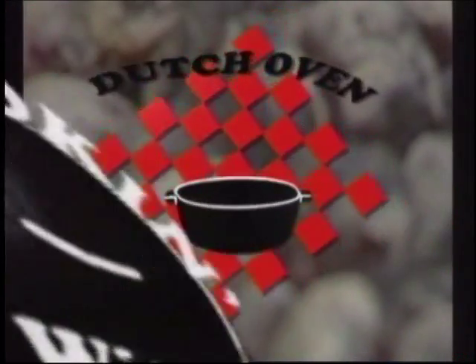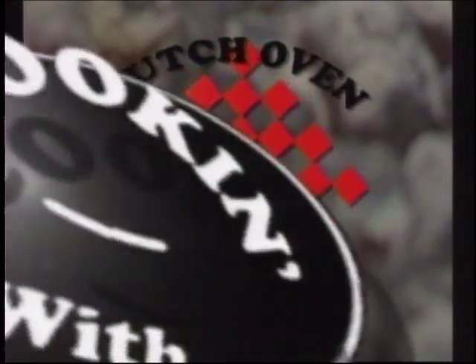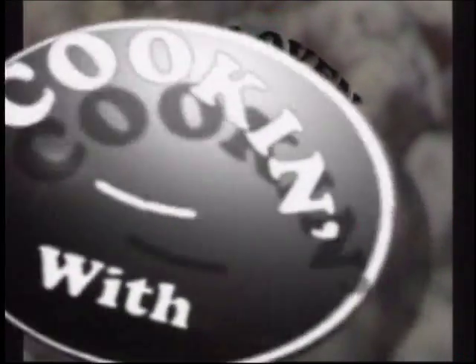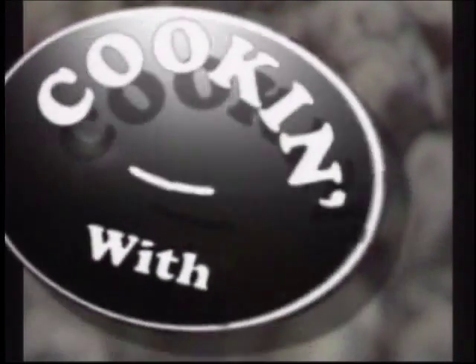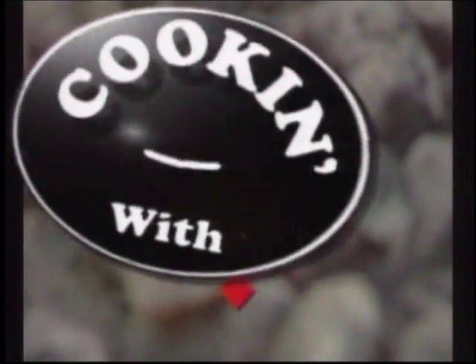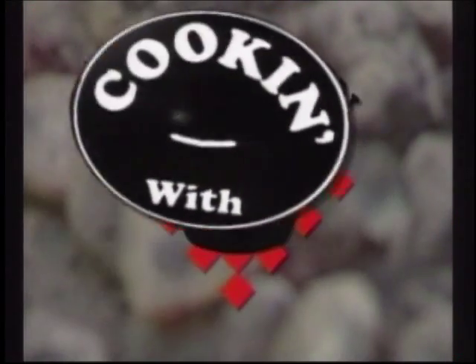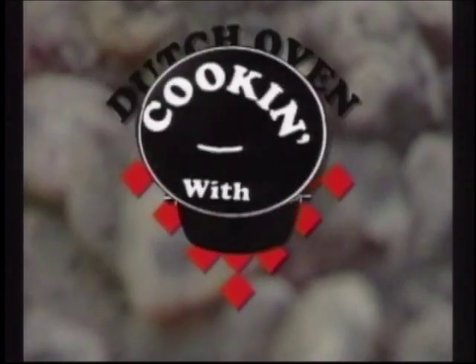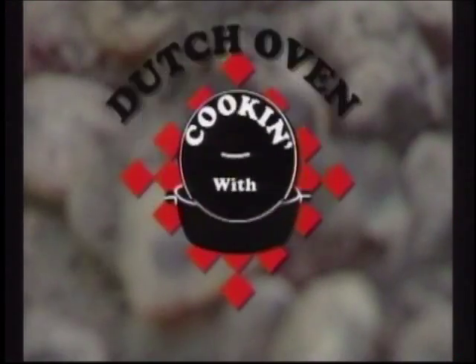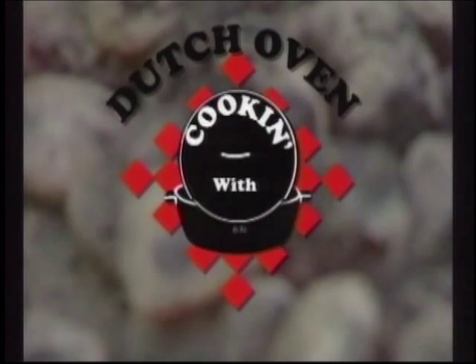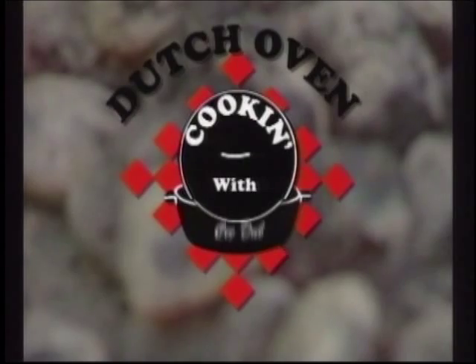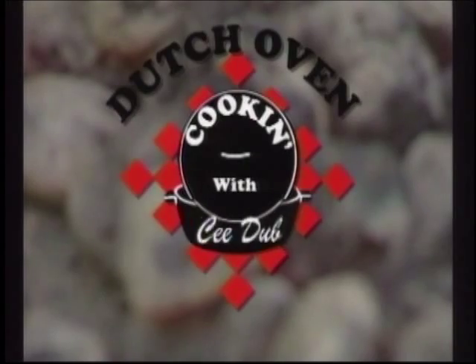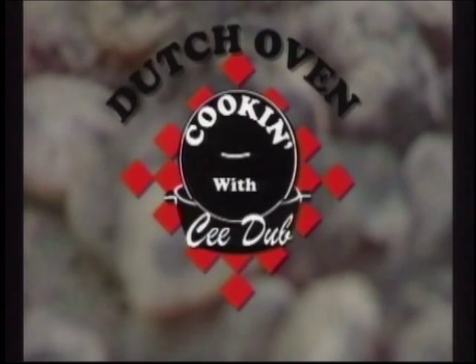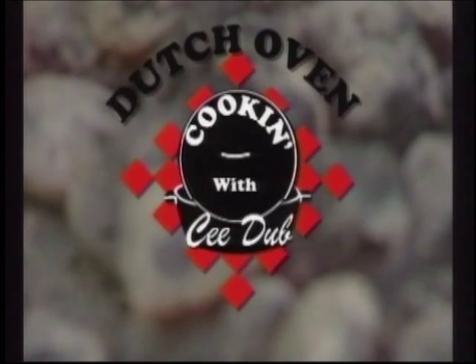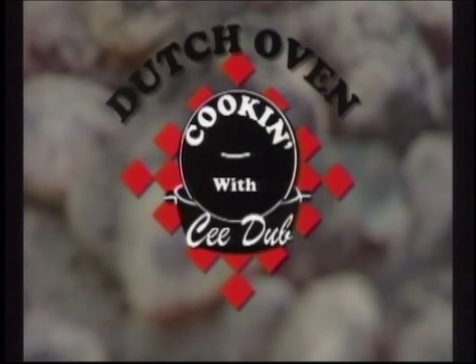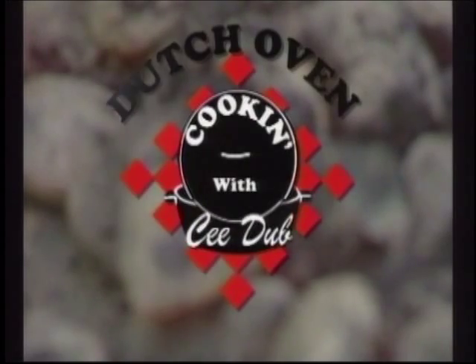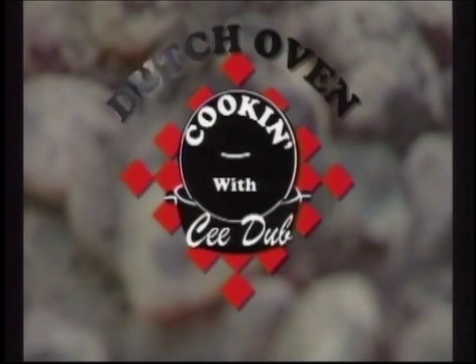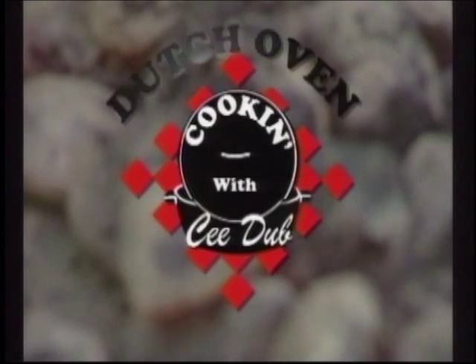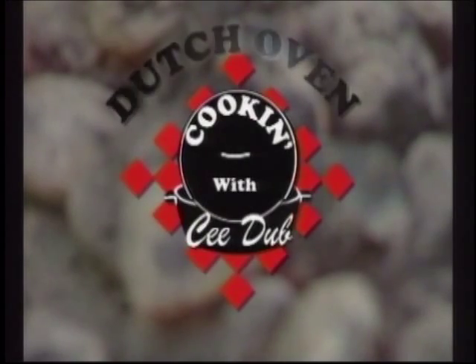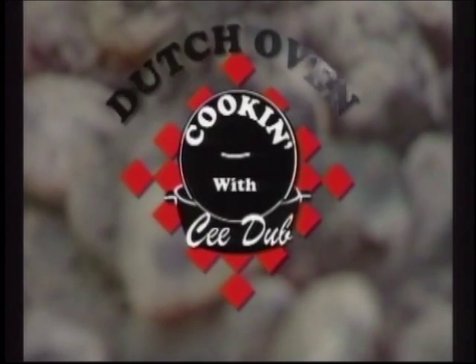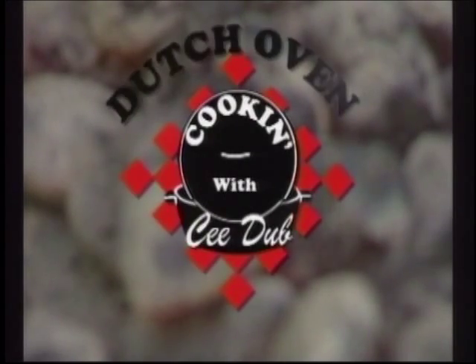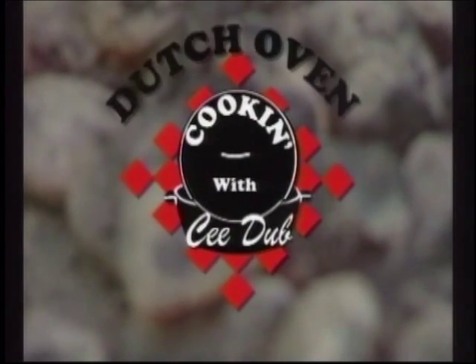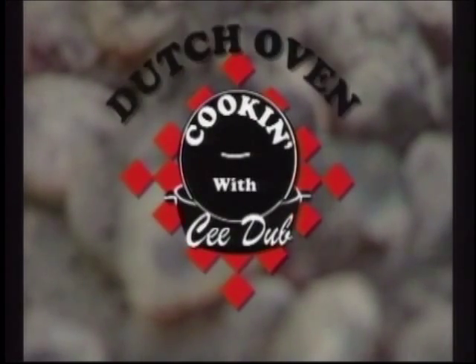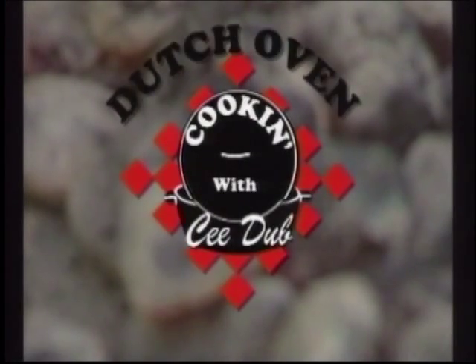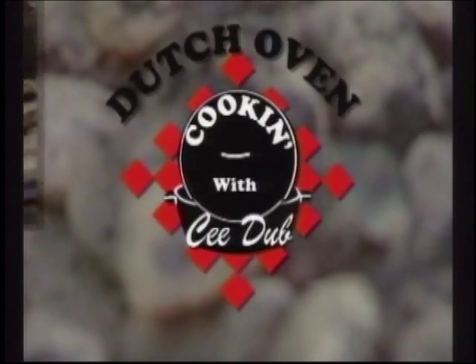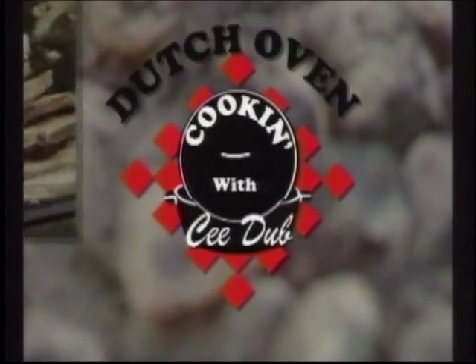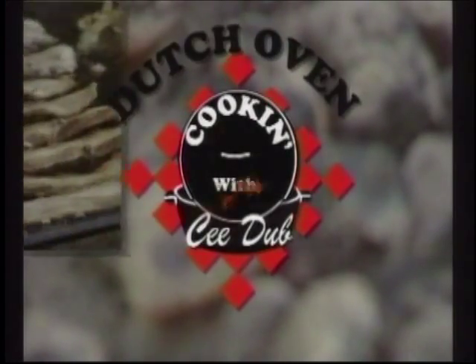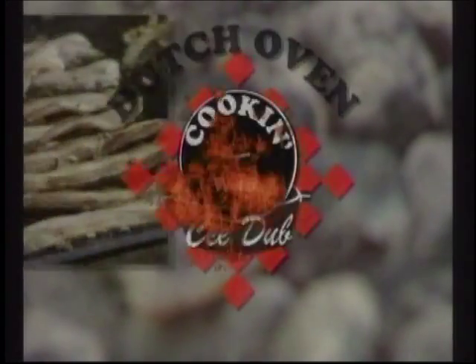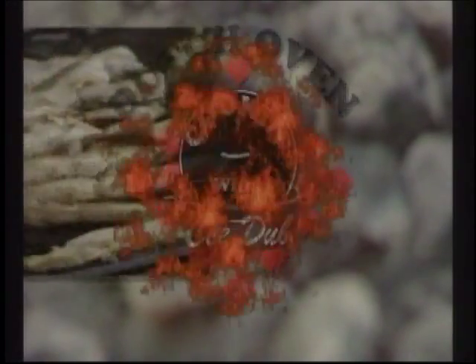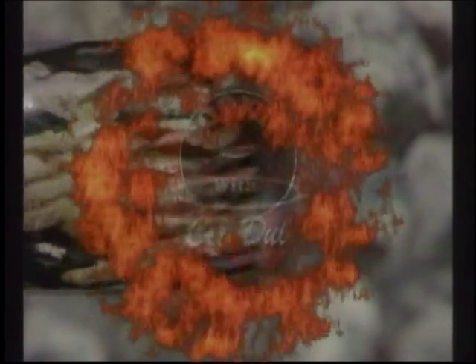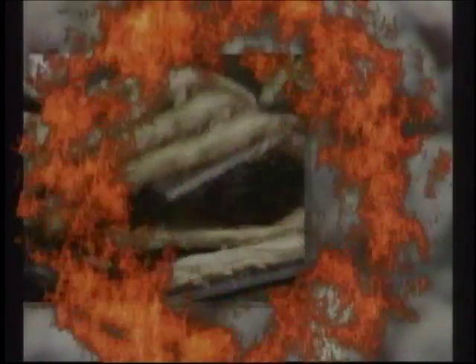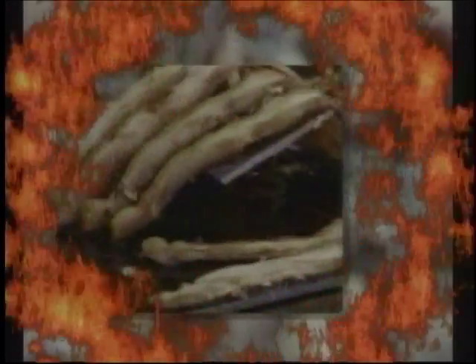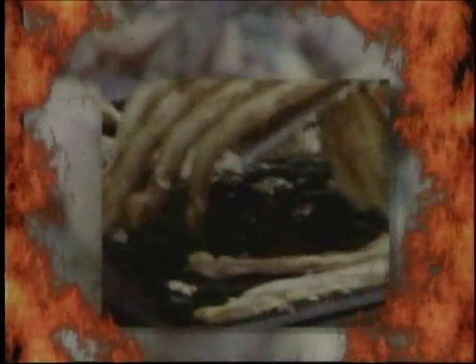It's time for Dutch Oven Cookin' with C-Dub. Here's your host, C.W. Butch Welch.